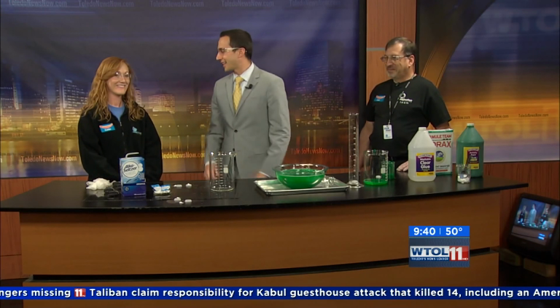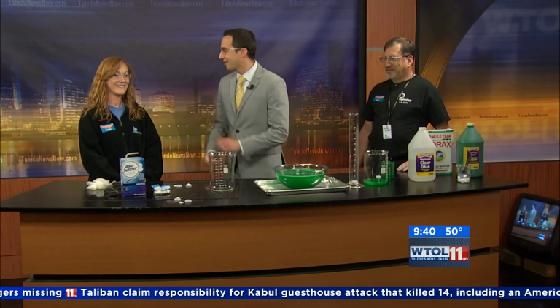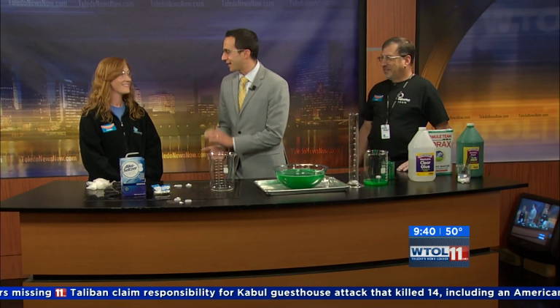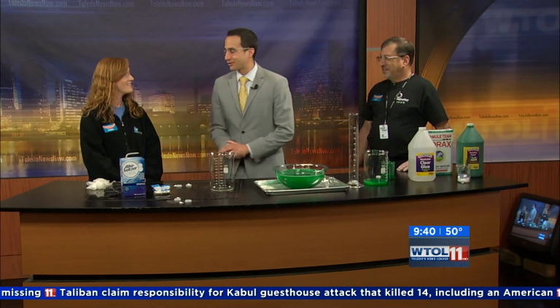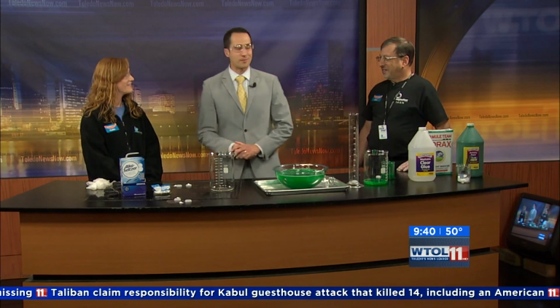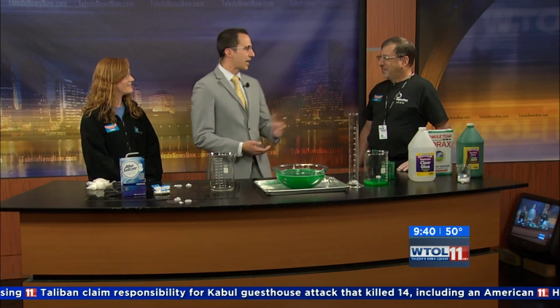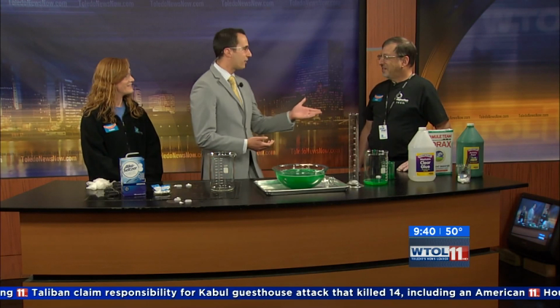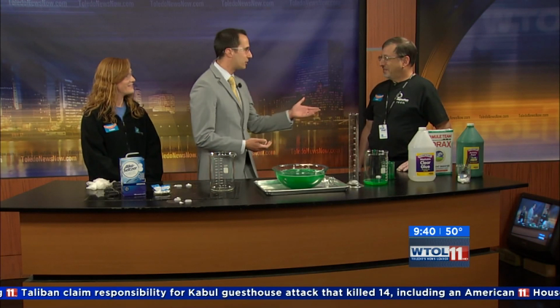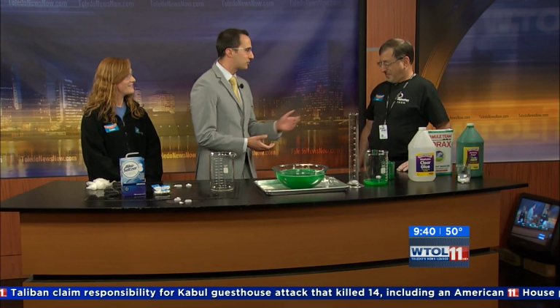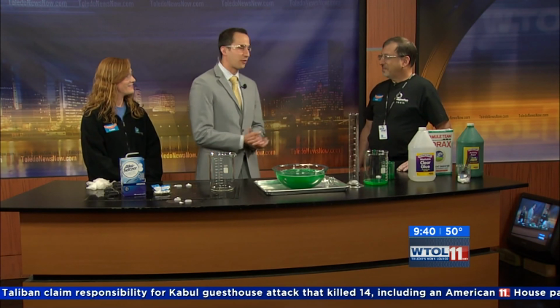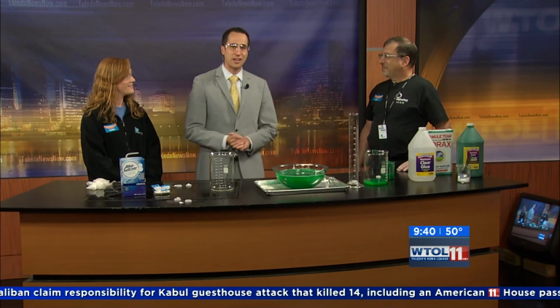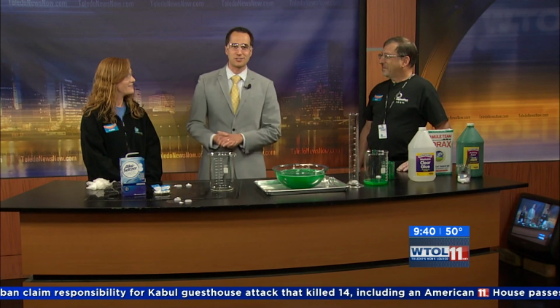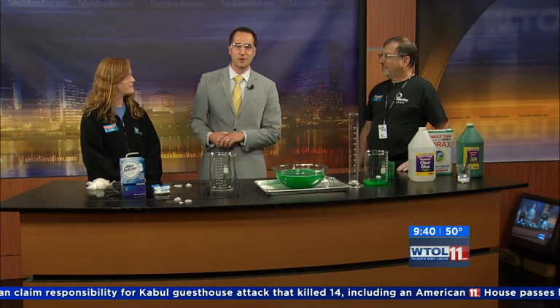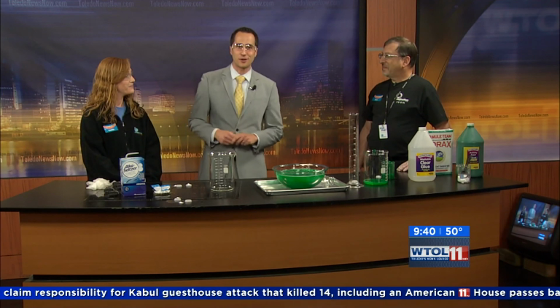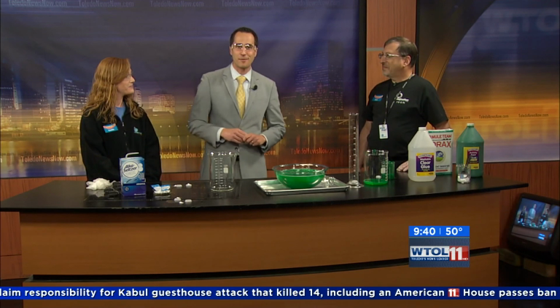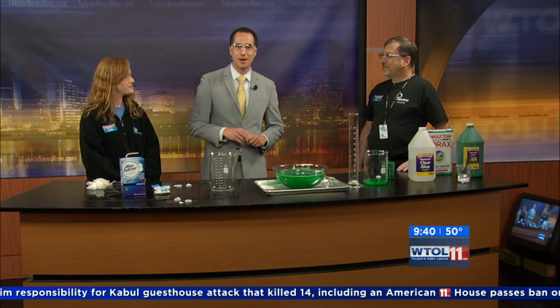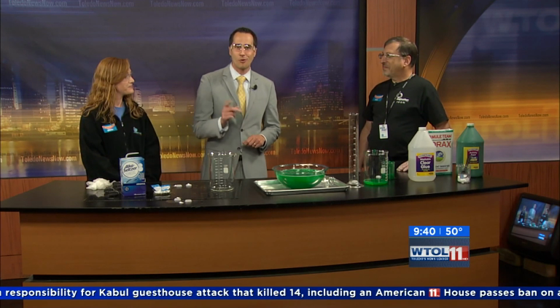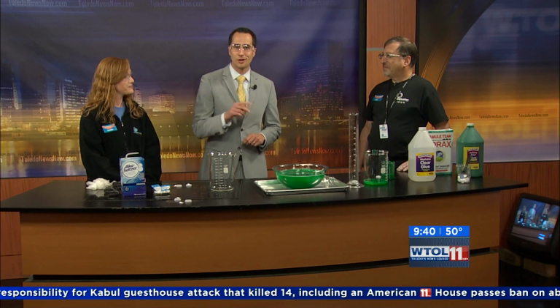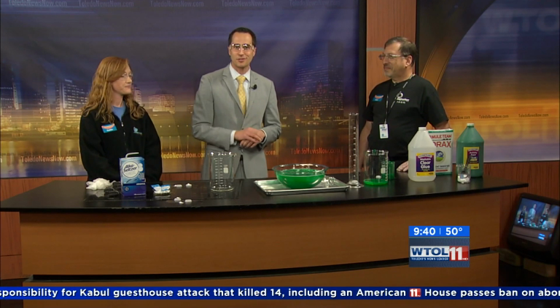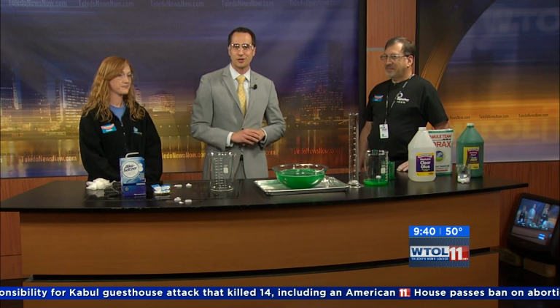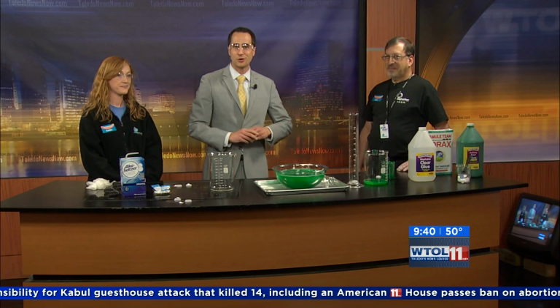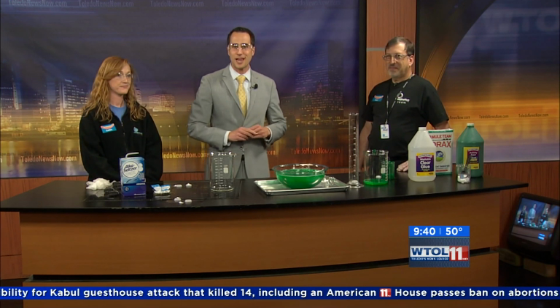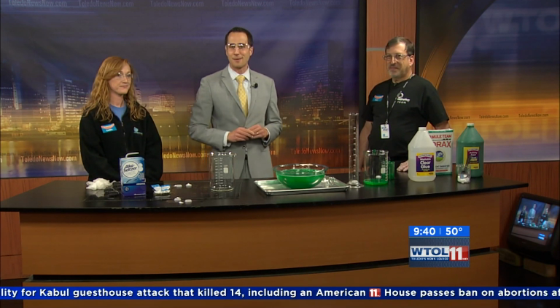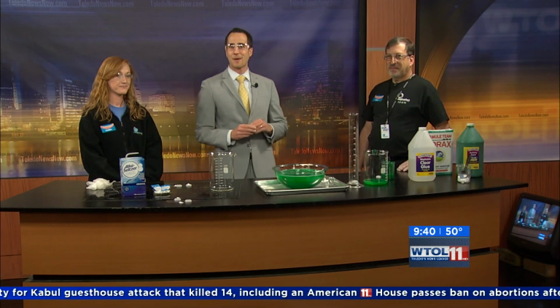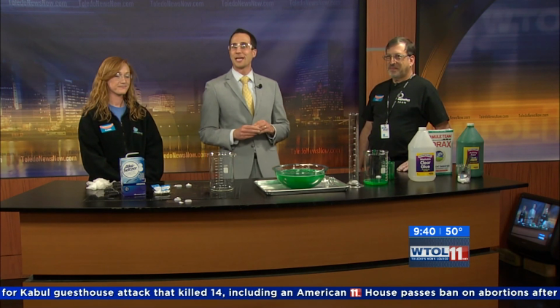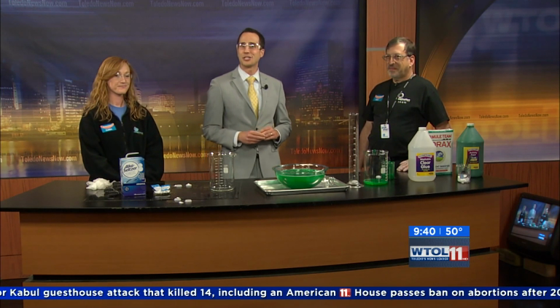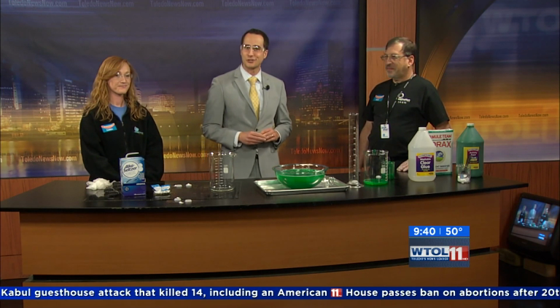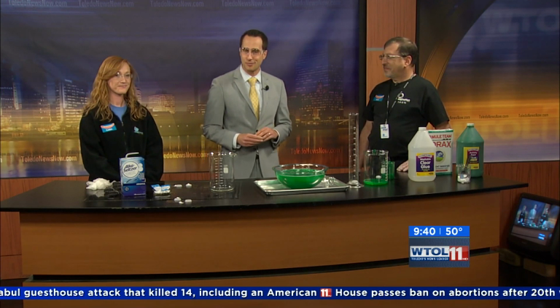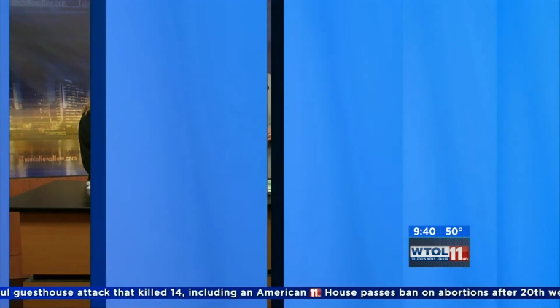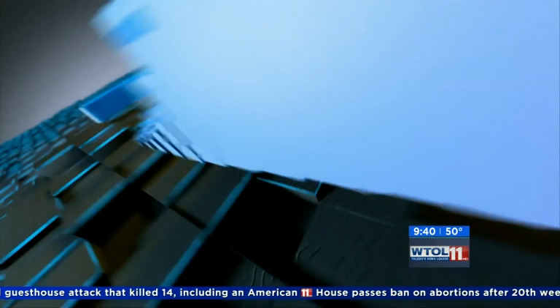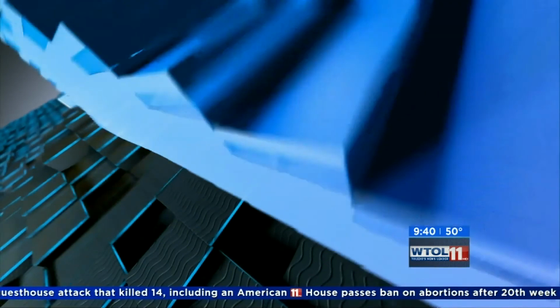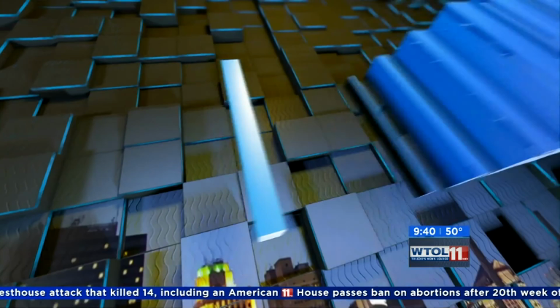All right, Caitlin, thank you so much. Alan, thank you as well — thank you so much for coming in. More WTOL coming up in just a moment. Stay with us.